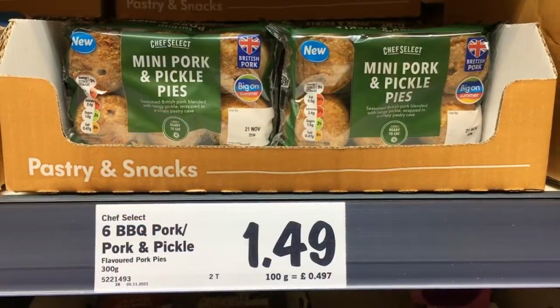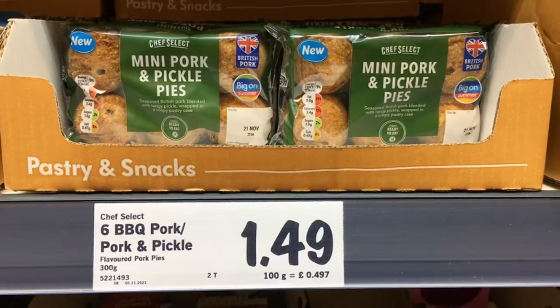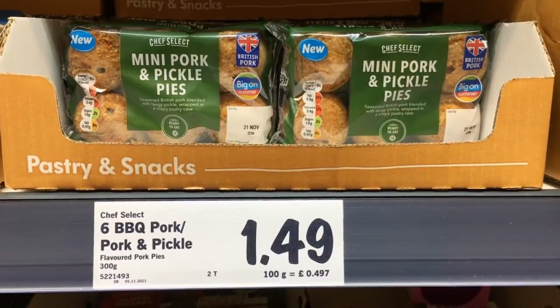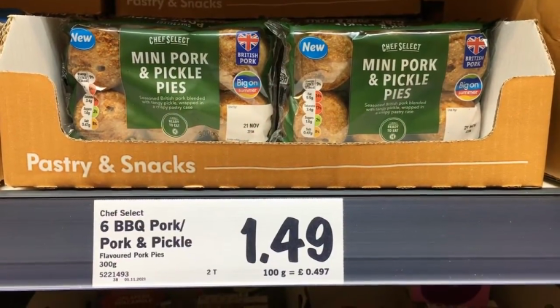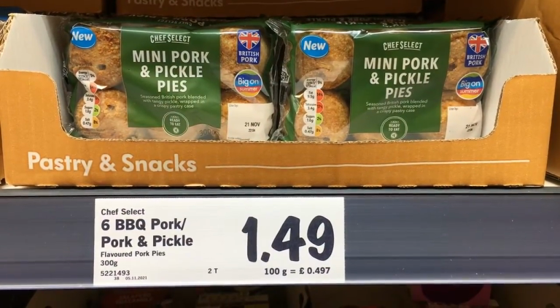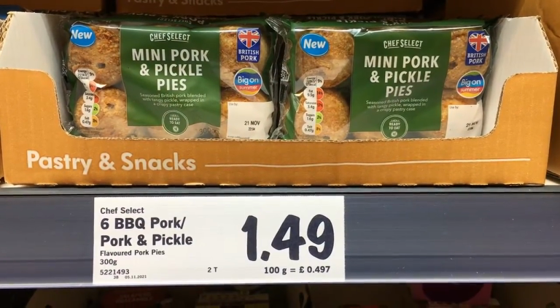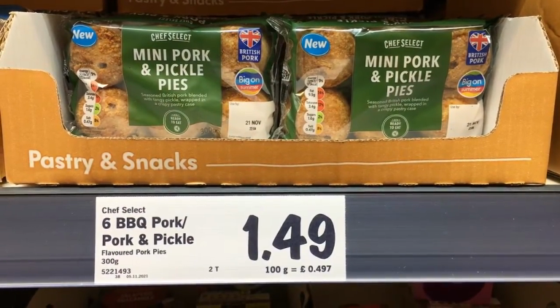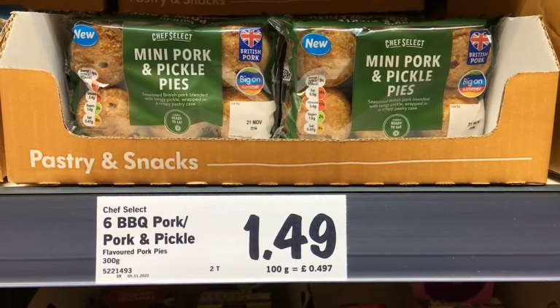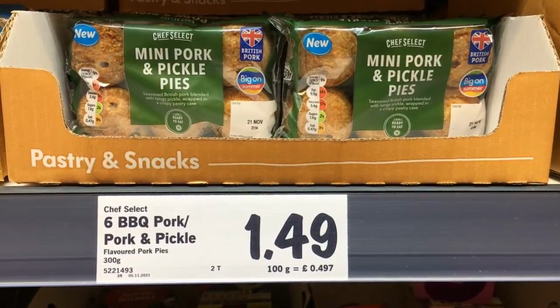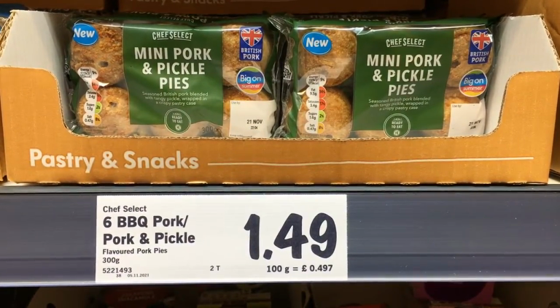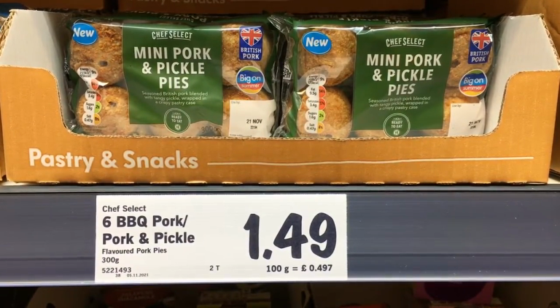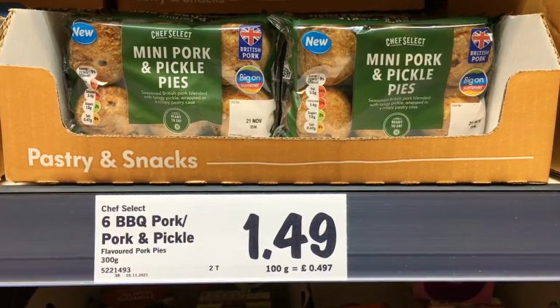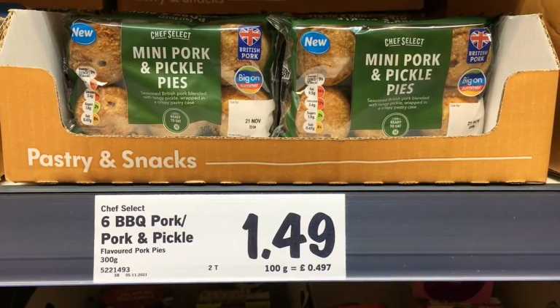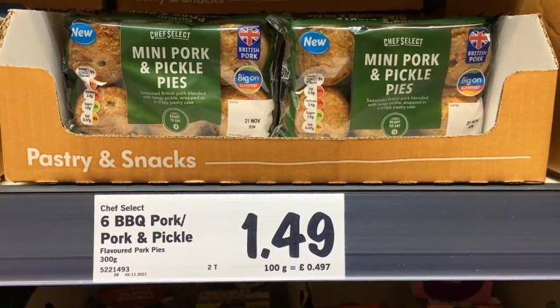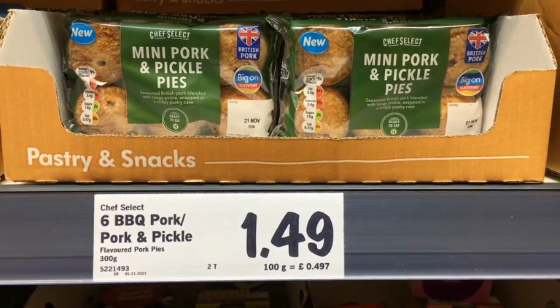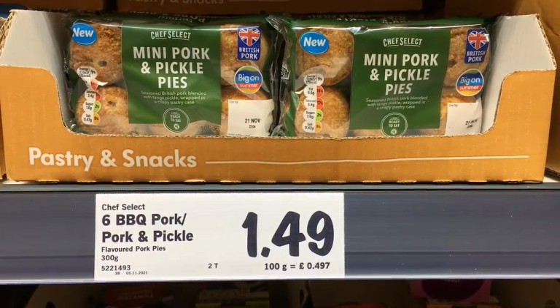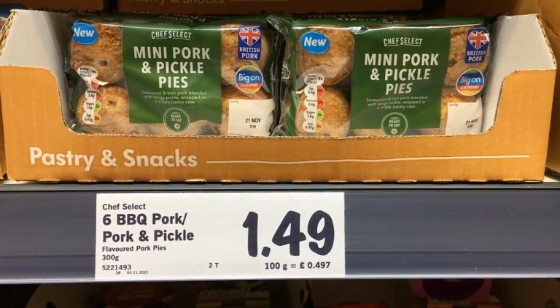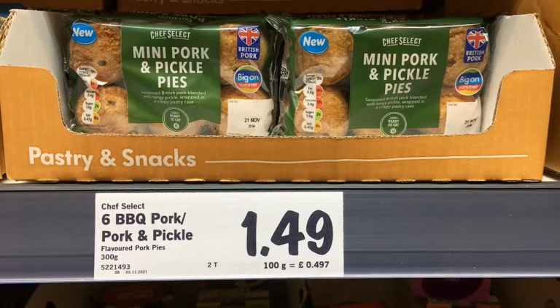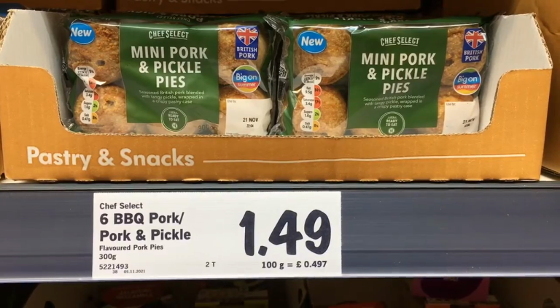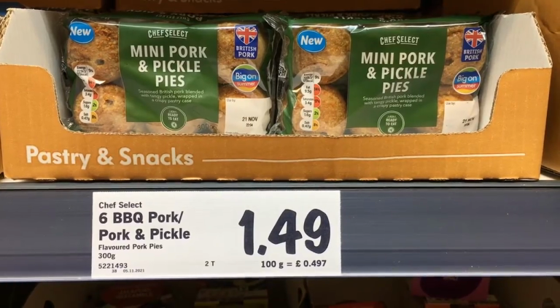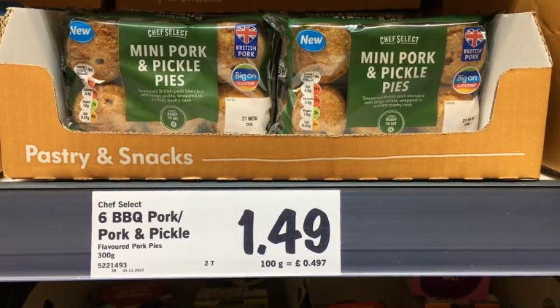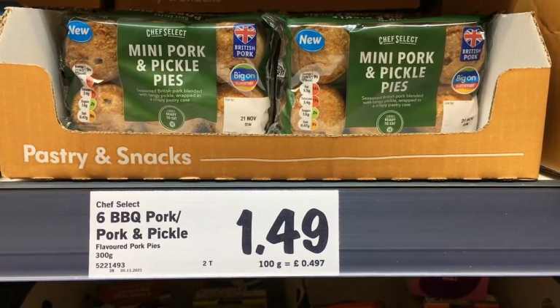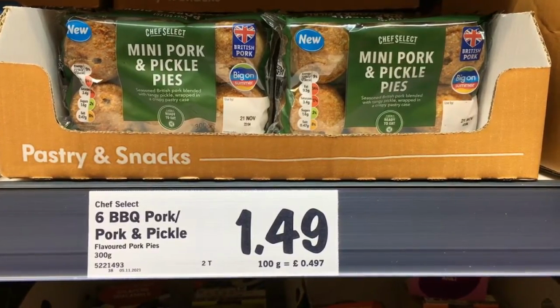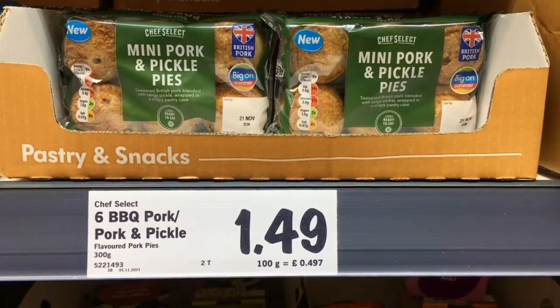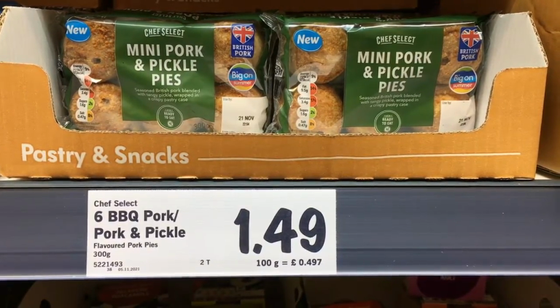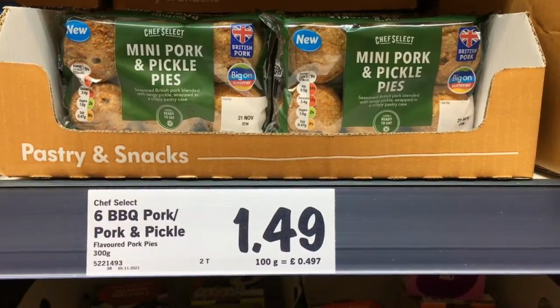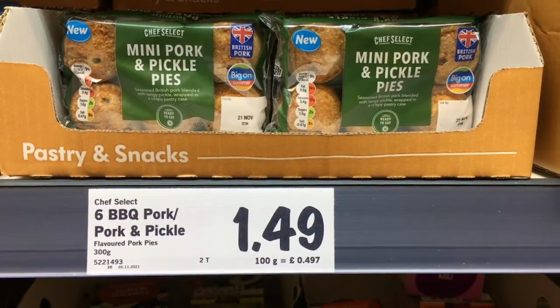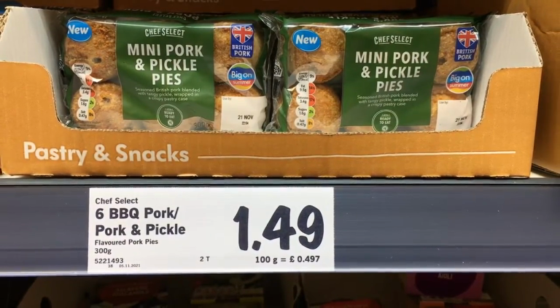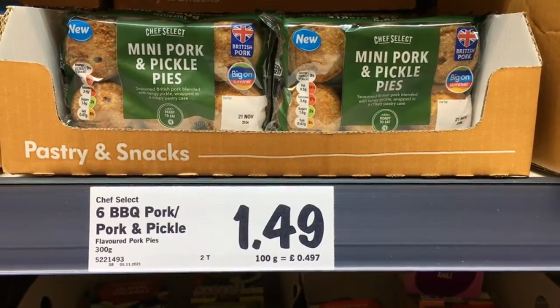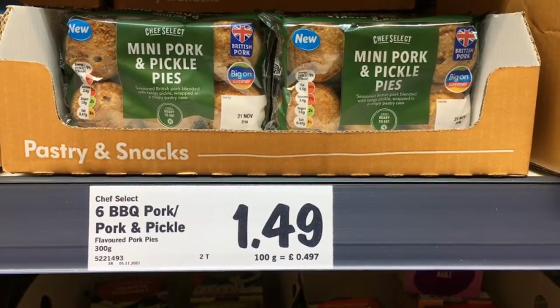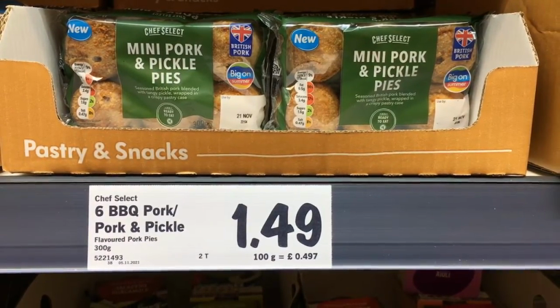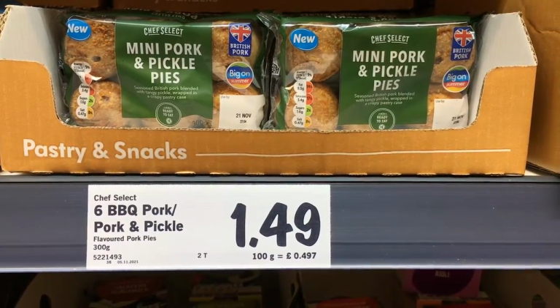I'm kicking myself that I didn't pick up these pork and pickle pies. I had some from another supermarket and they are so good.